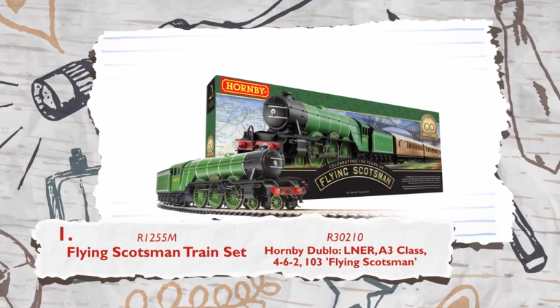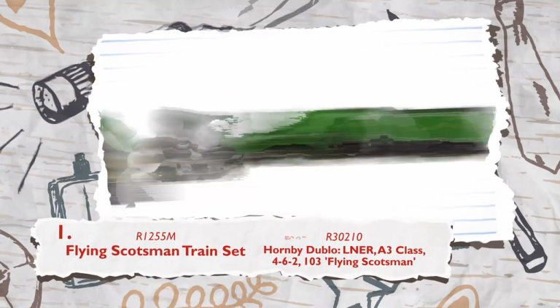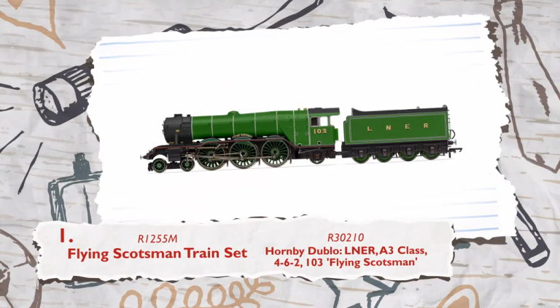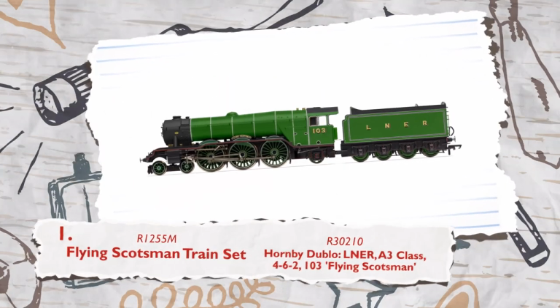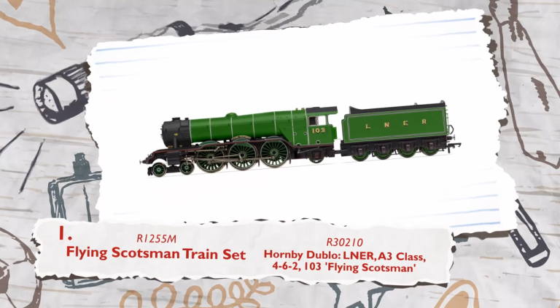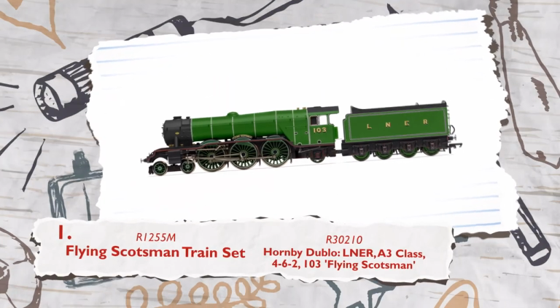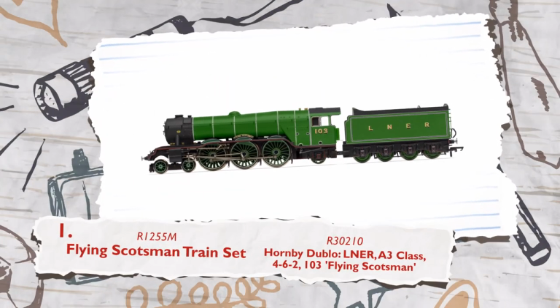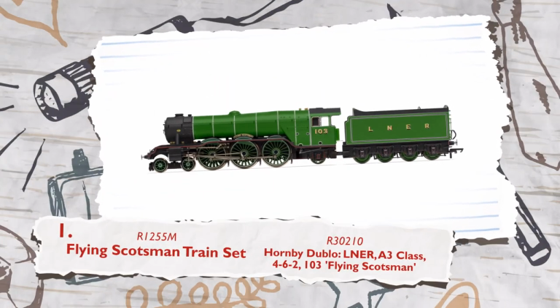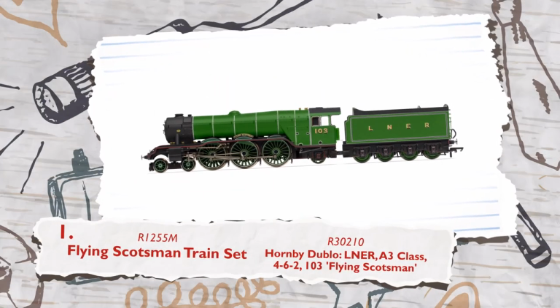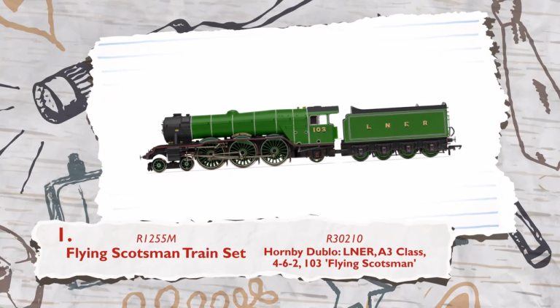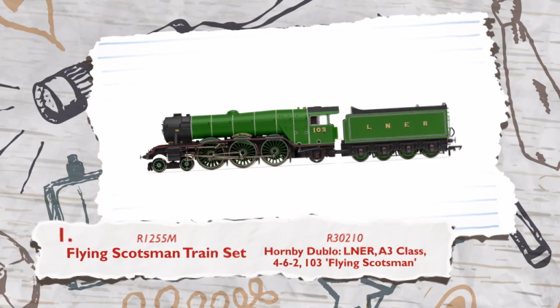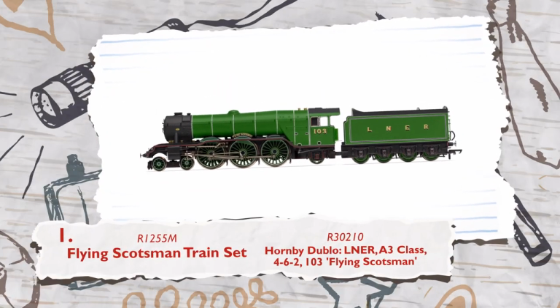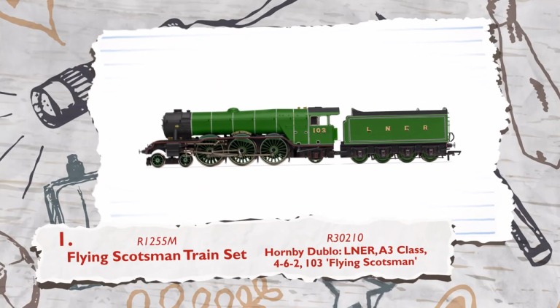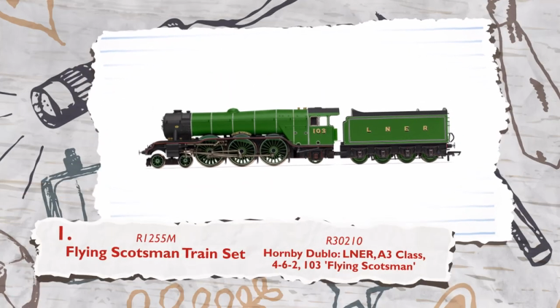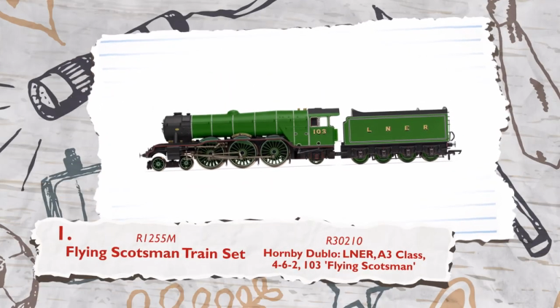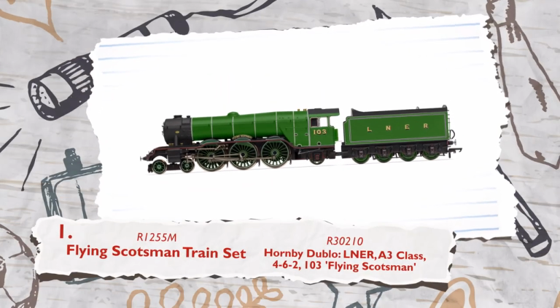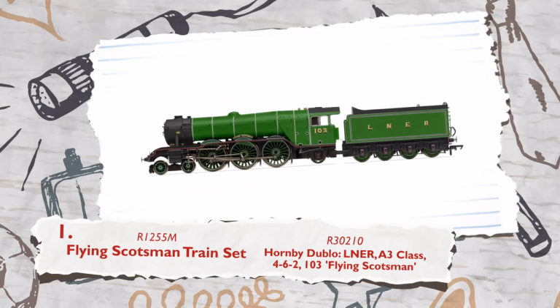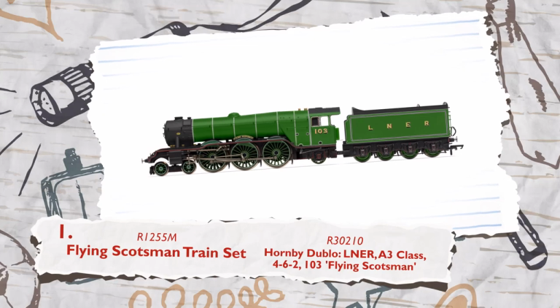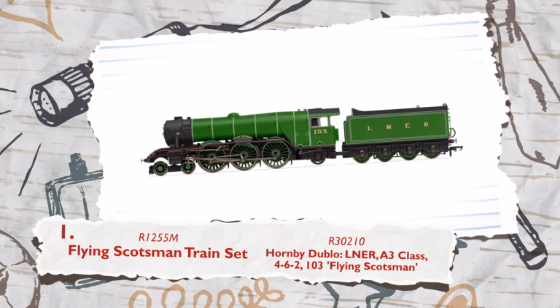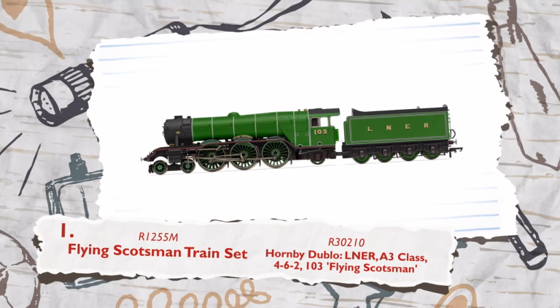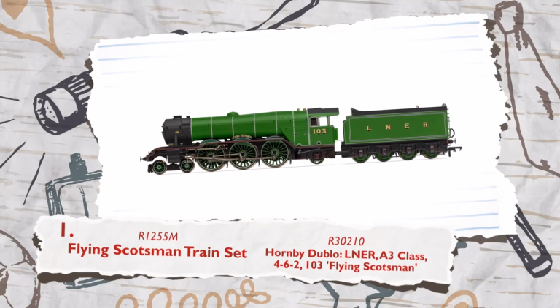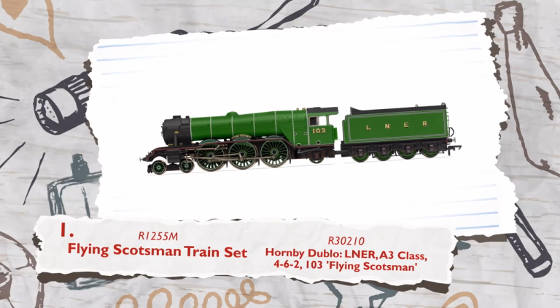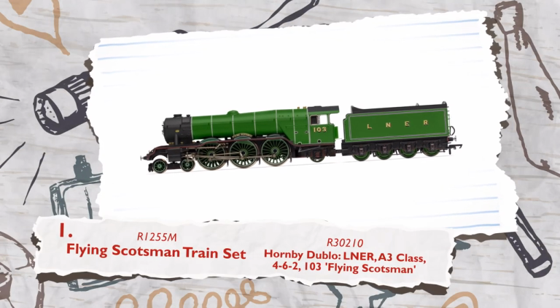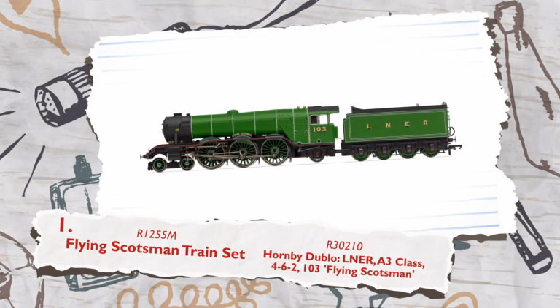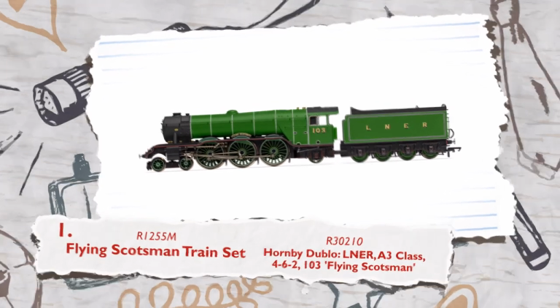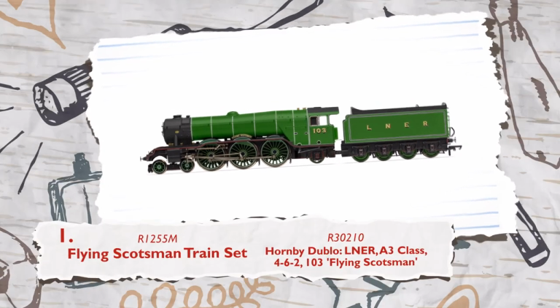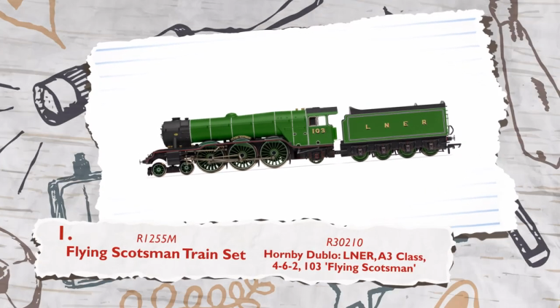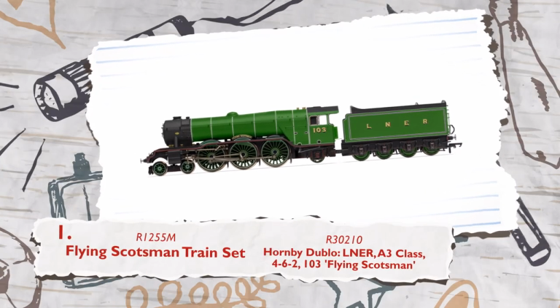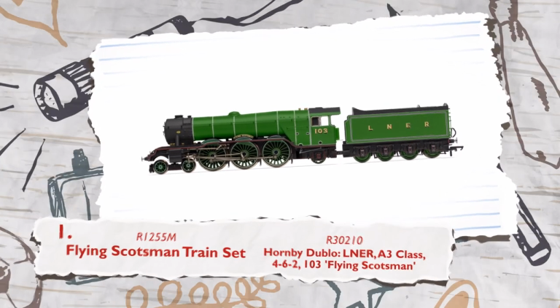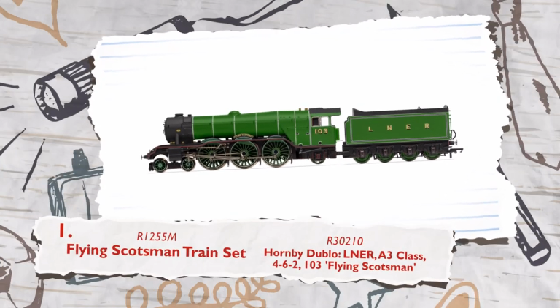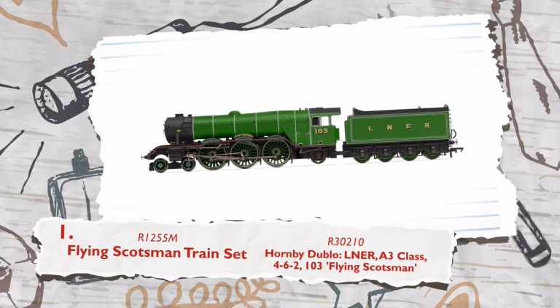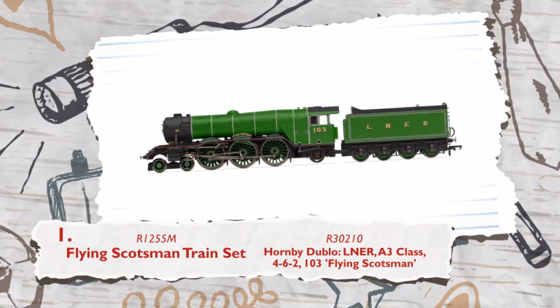The limited edition Flying Scotsman, on the other hand, is the perfect gift for the seasoned model railway enthusiast — a proper collector's item.